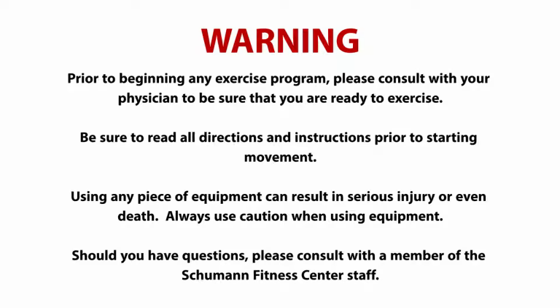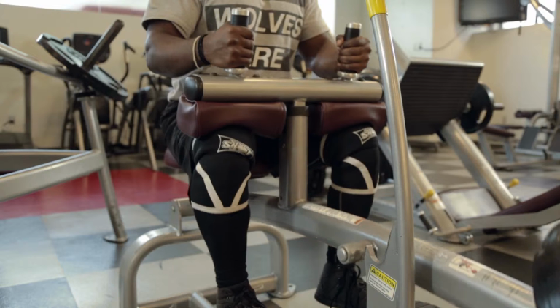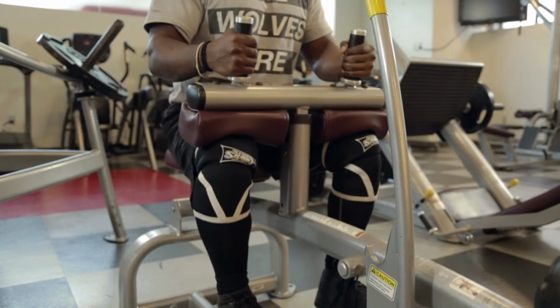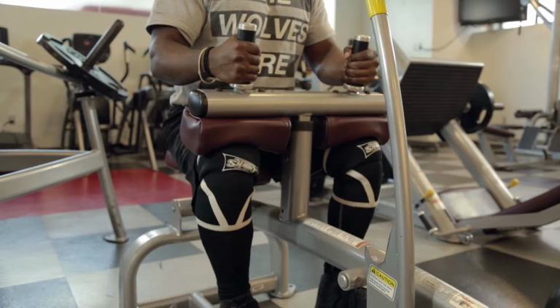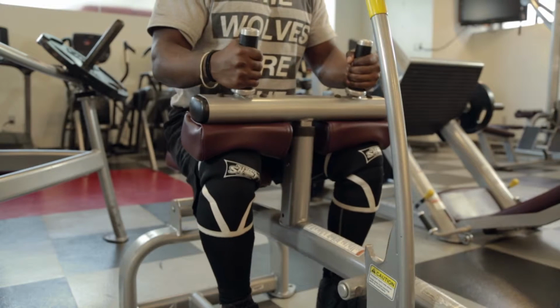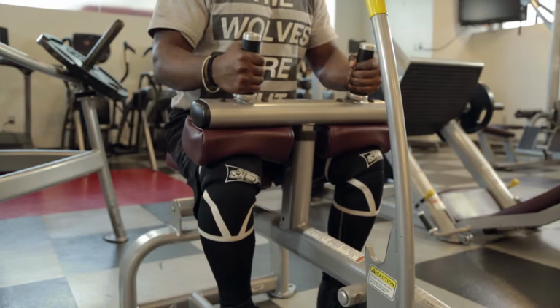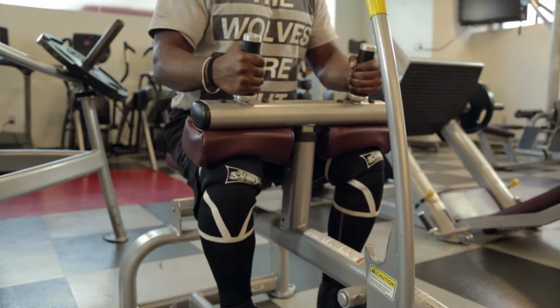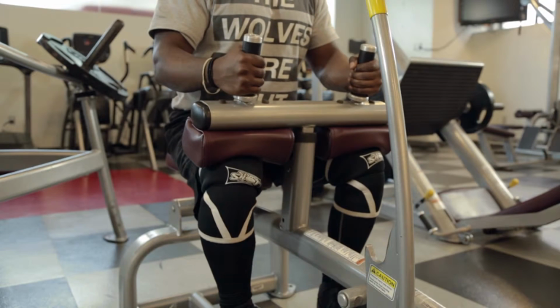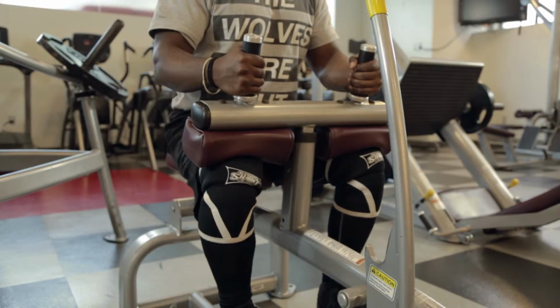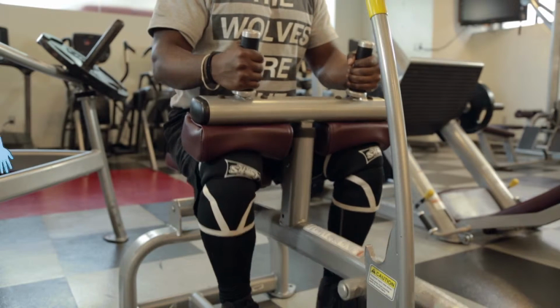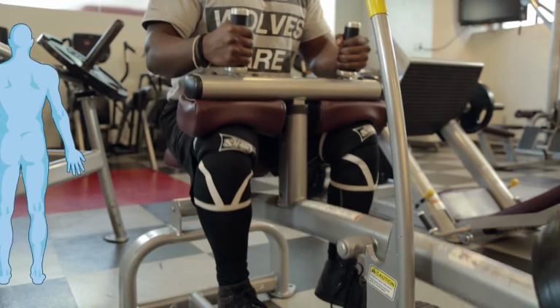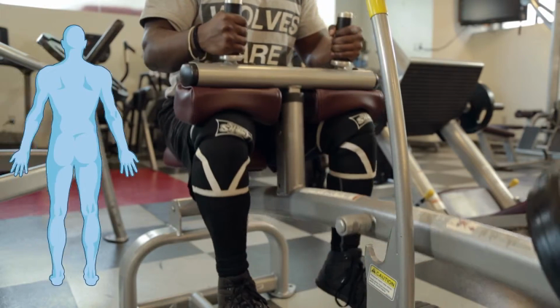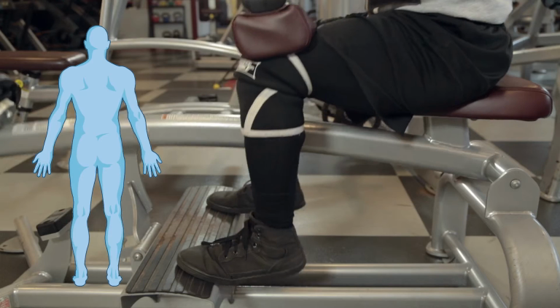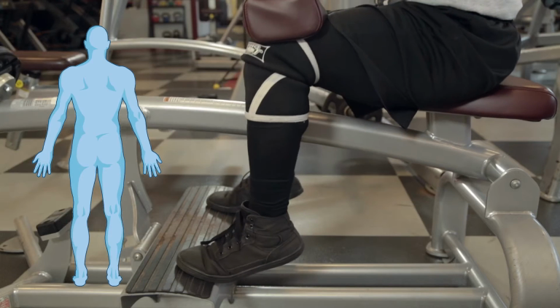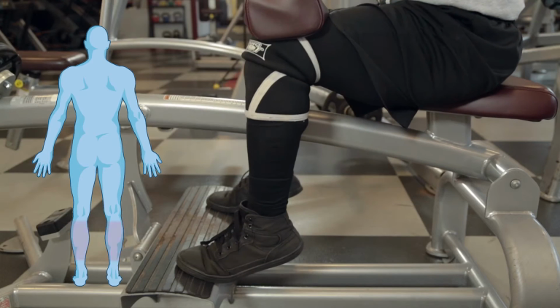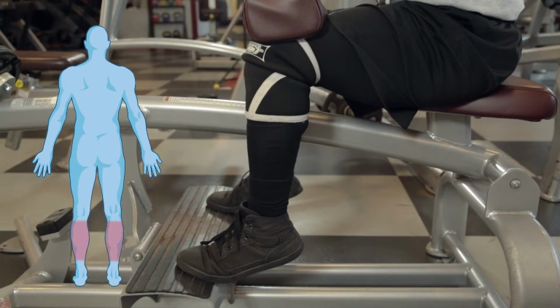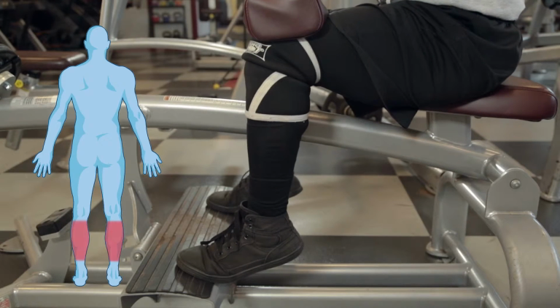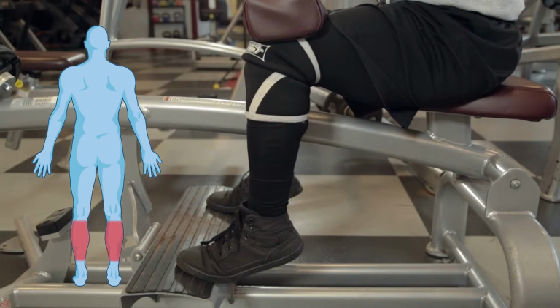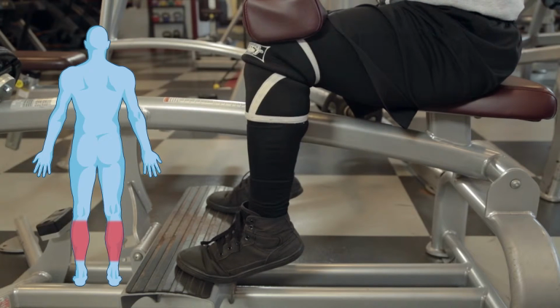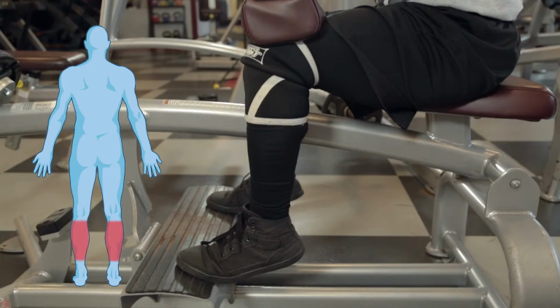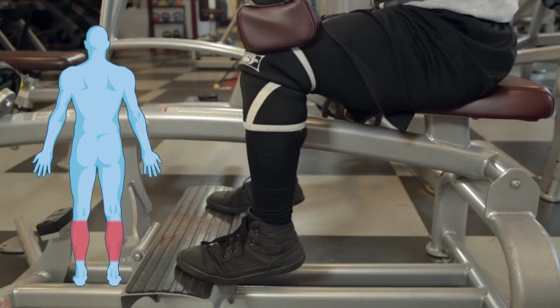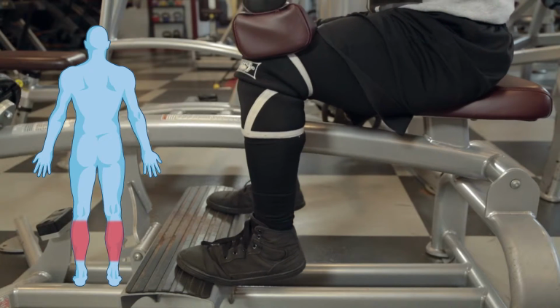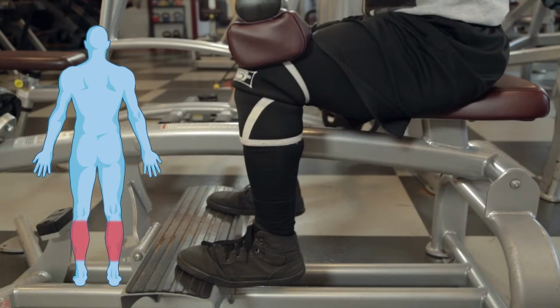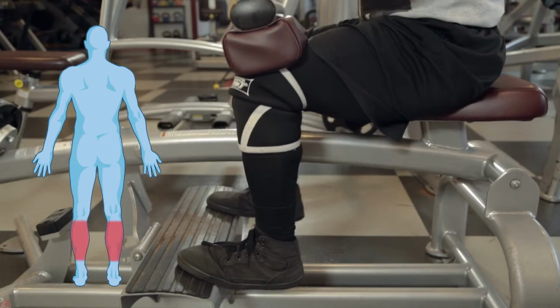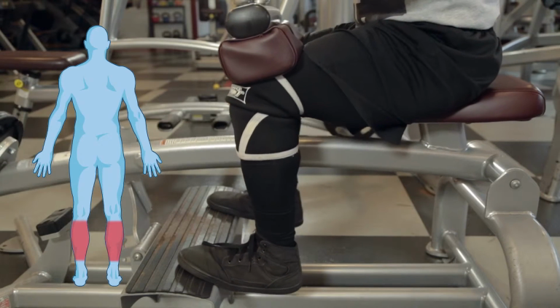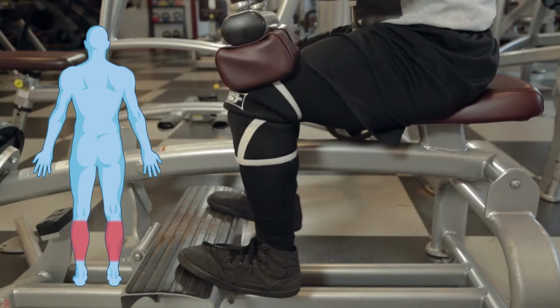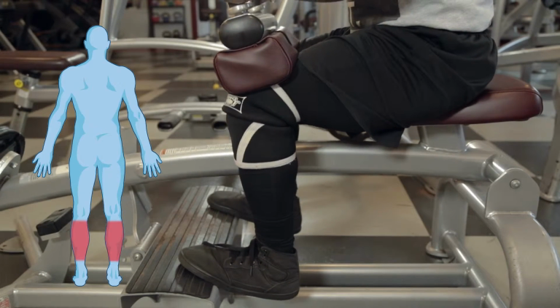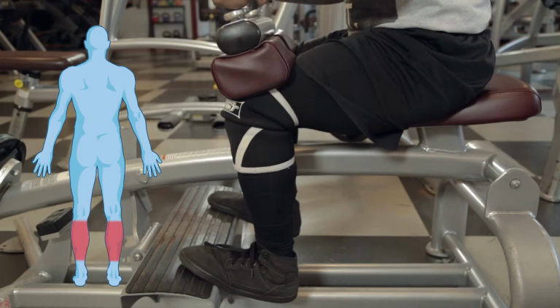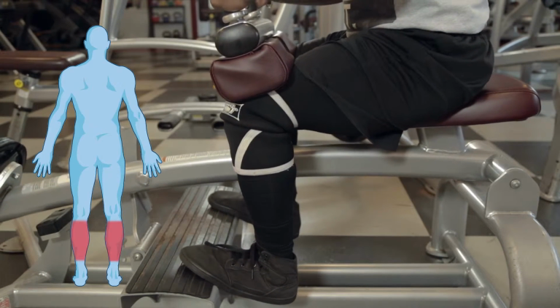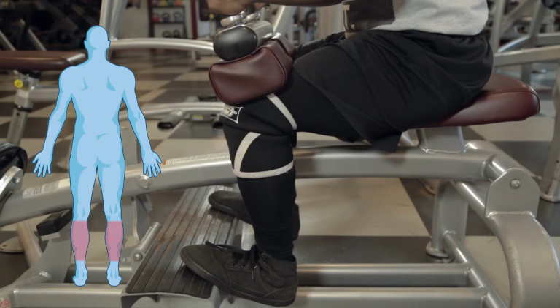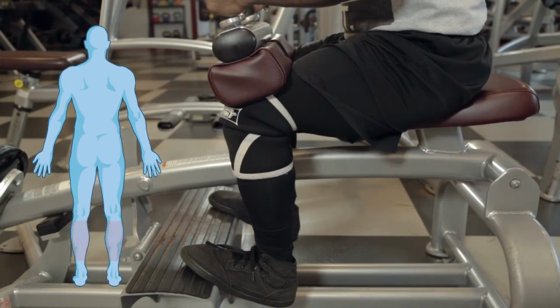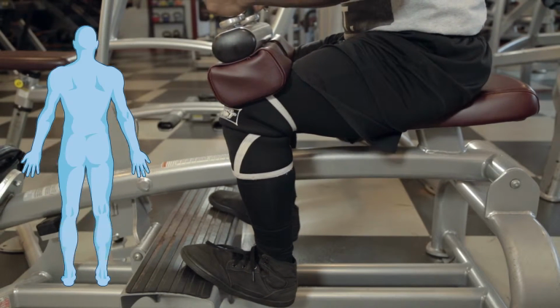The calf raise is a plate-loaded machine used to build strength and muscle in the calves, the back of the lower leg.